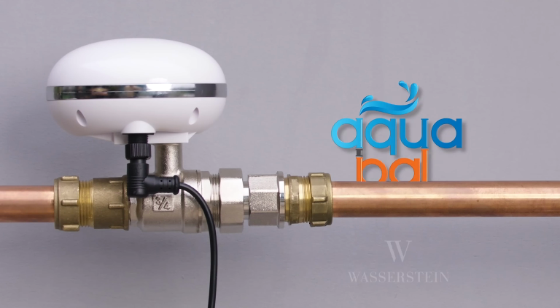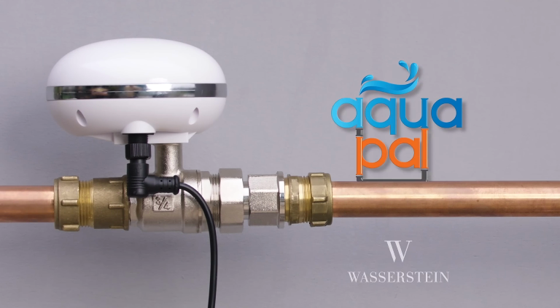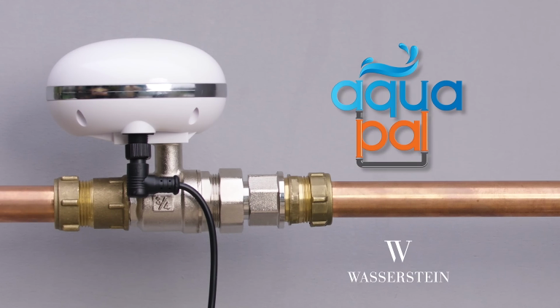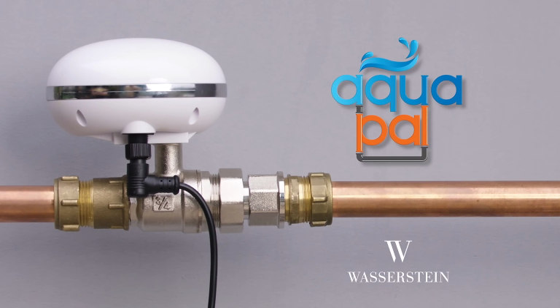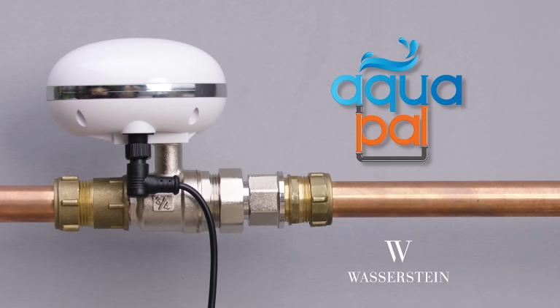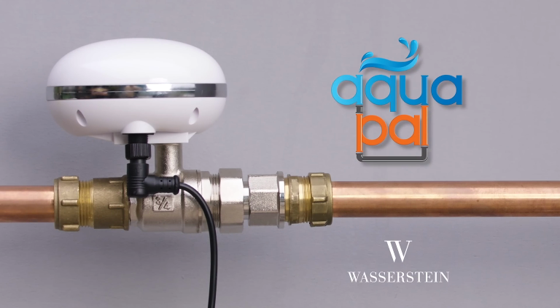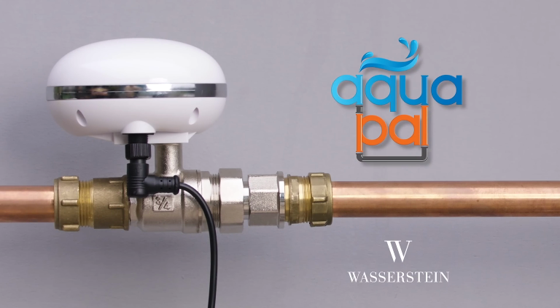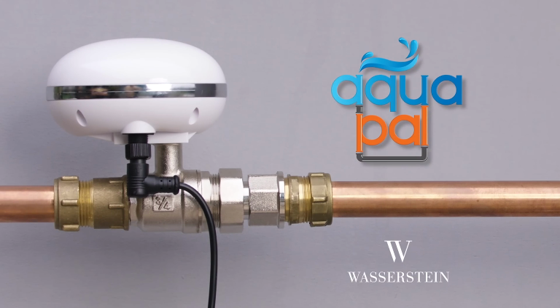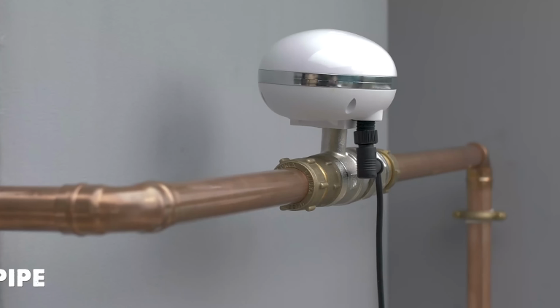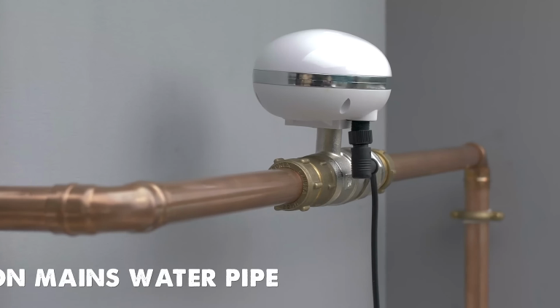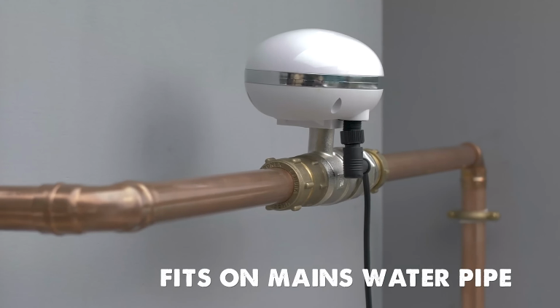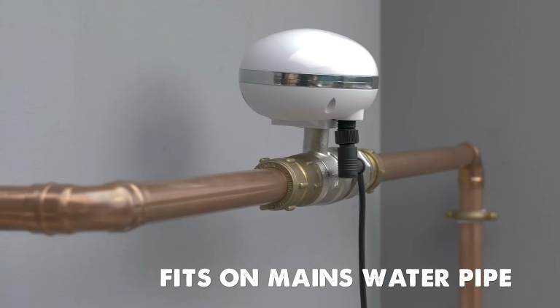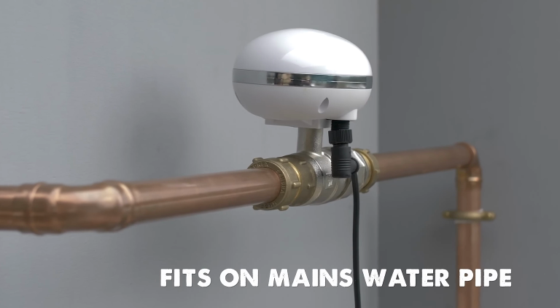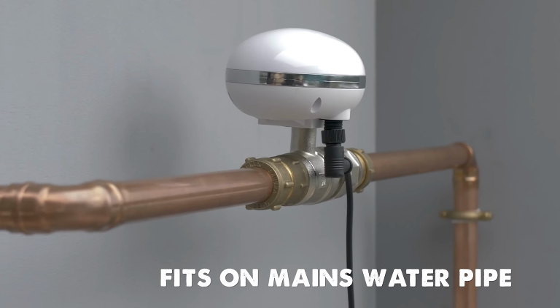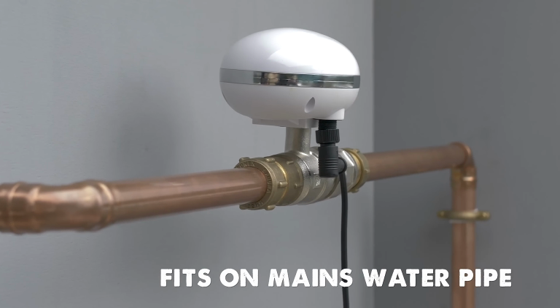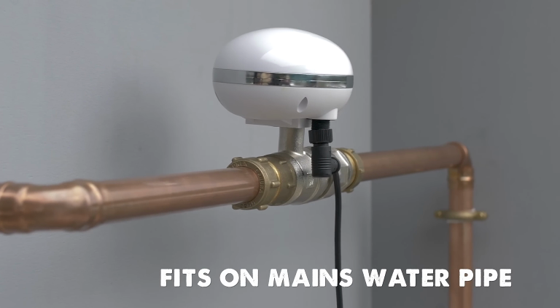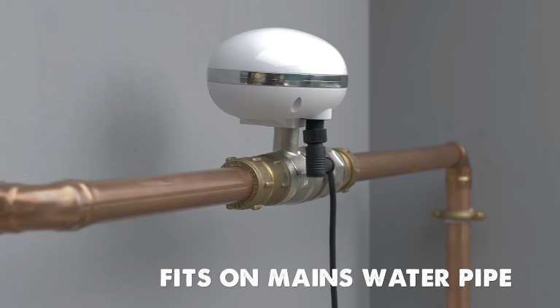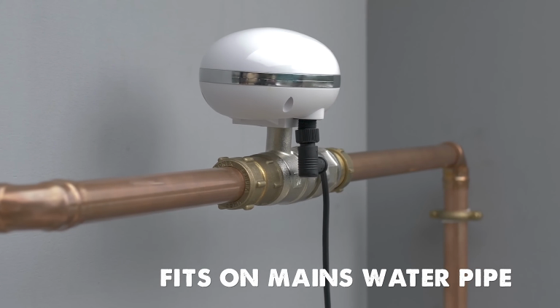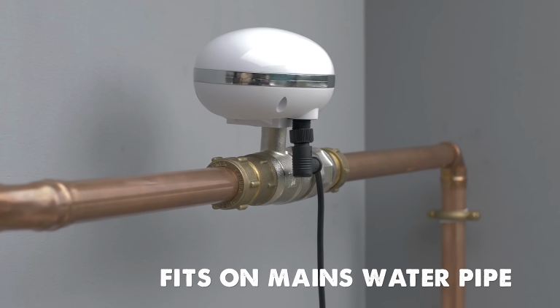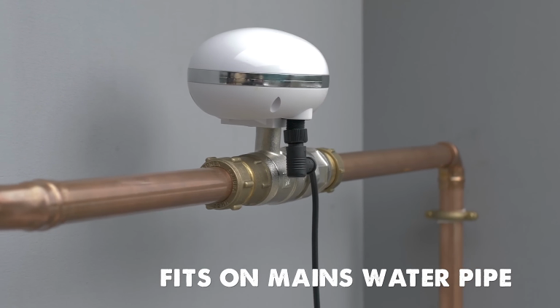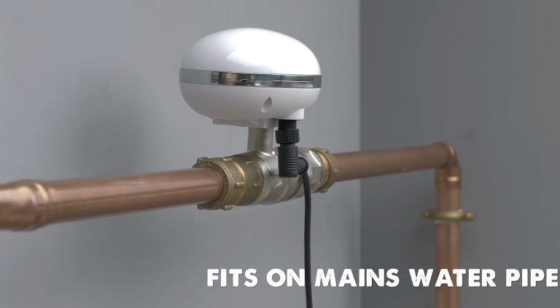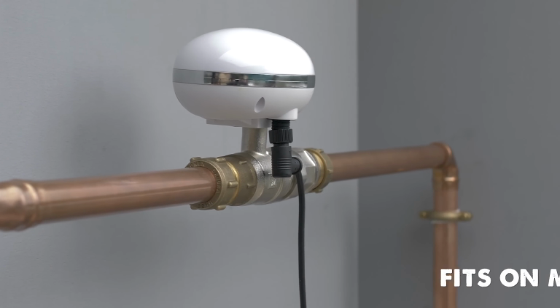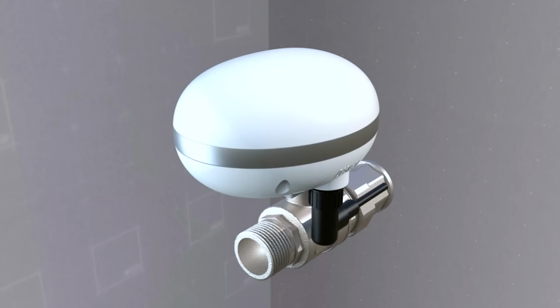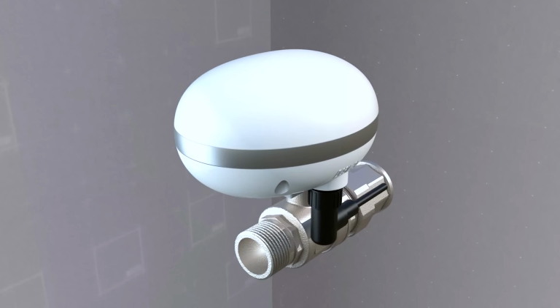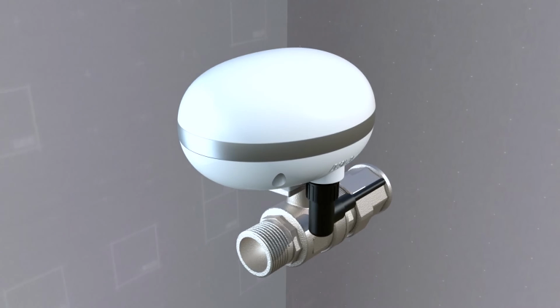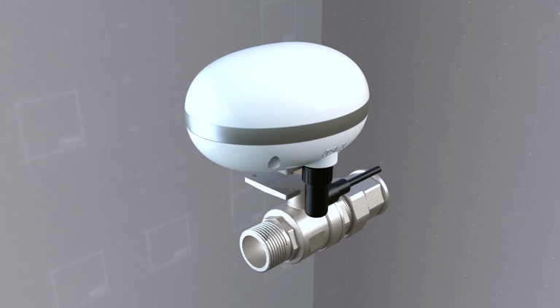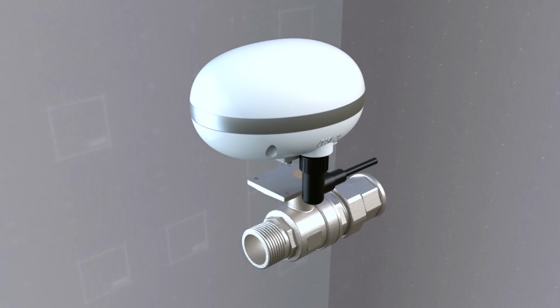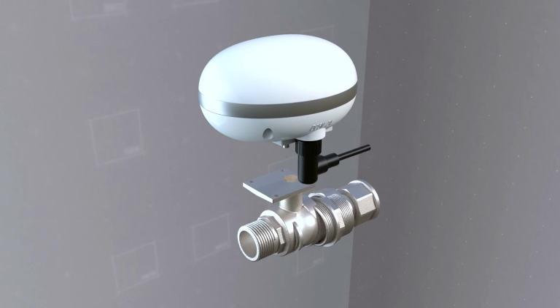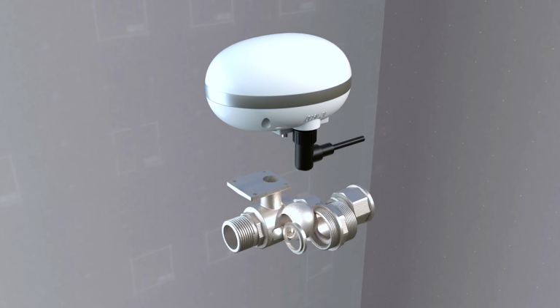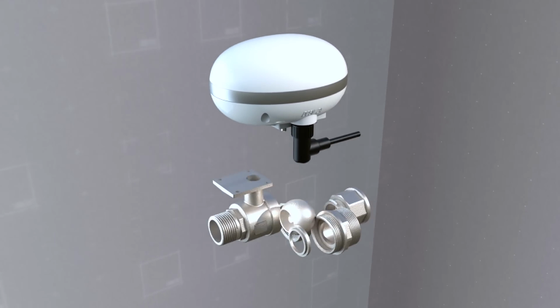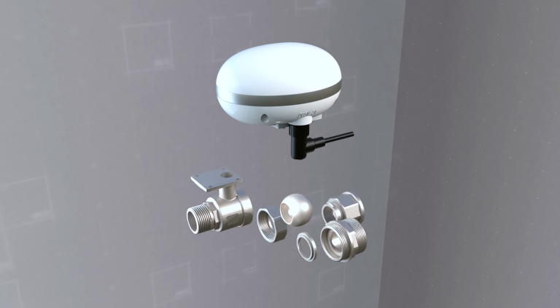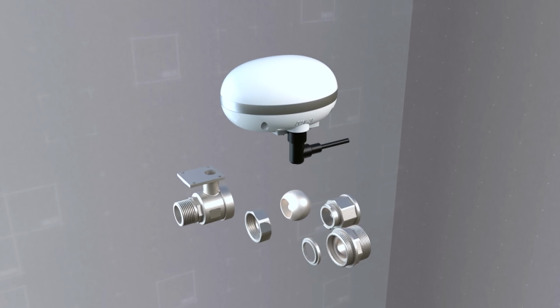That's why we built AquaPal. It should normally be fitted in your mains water pipe. AquaPal has three main functions.